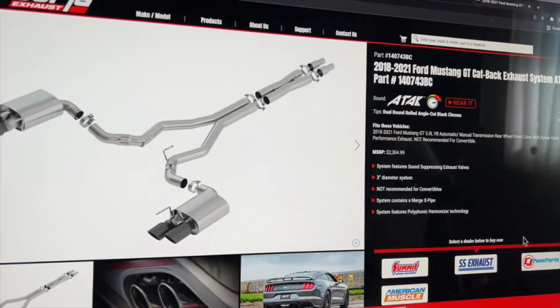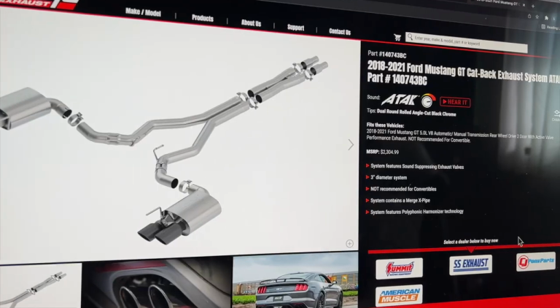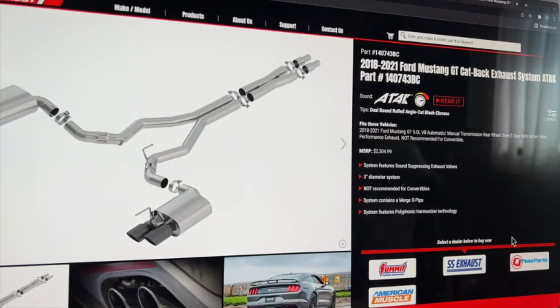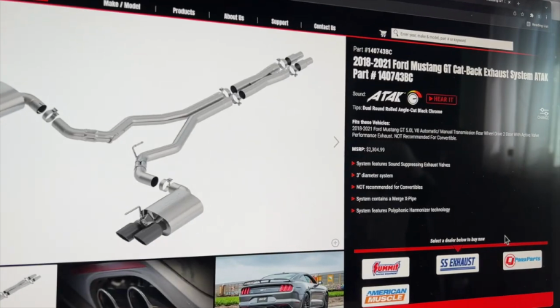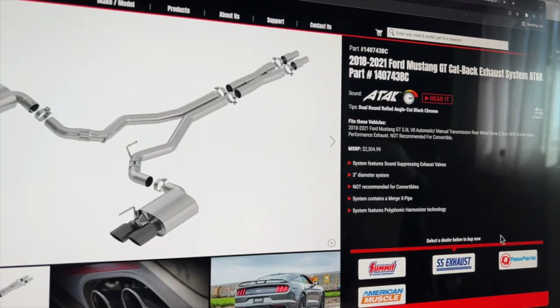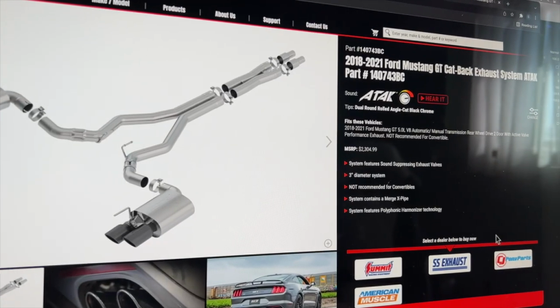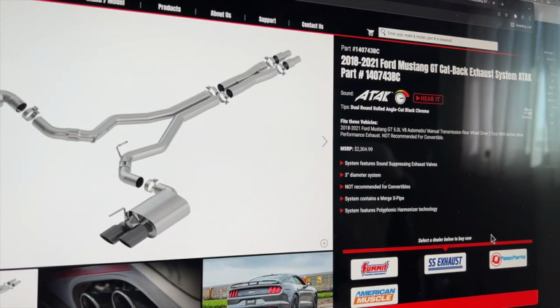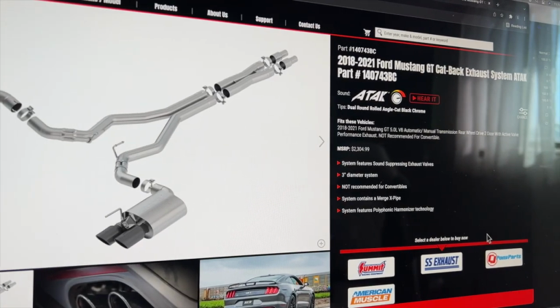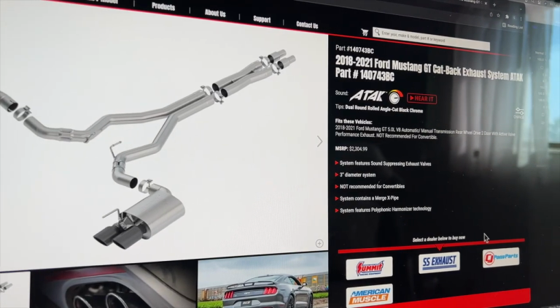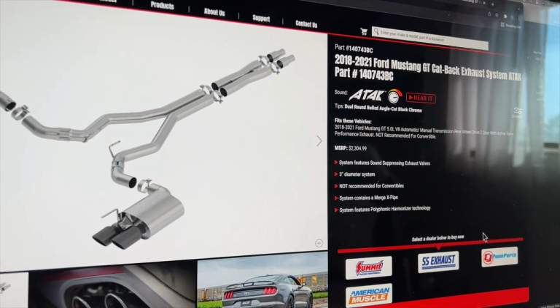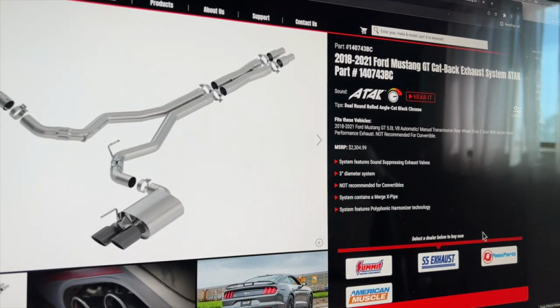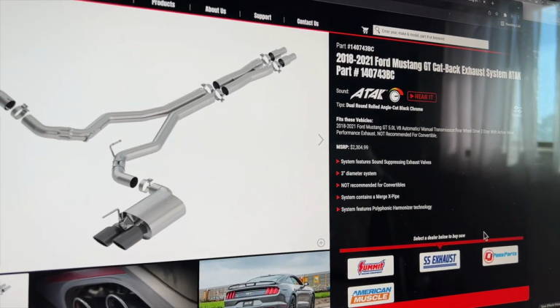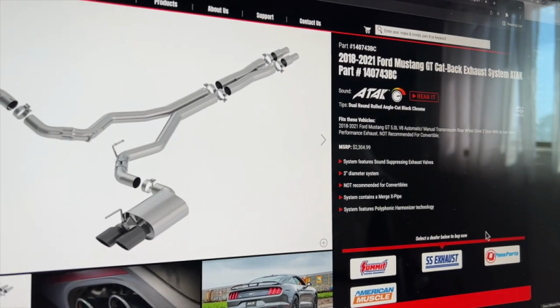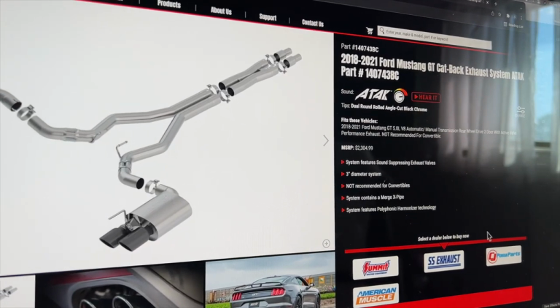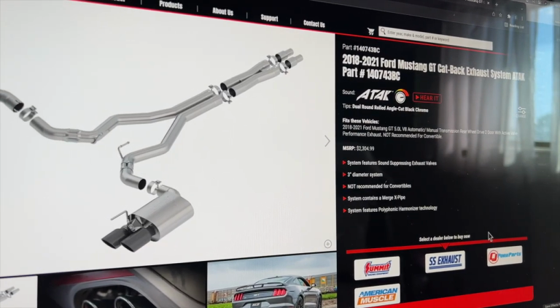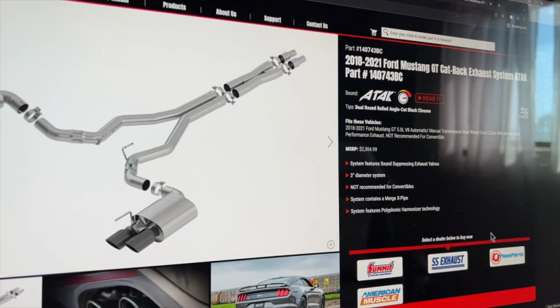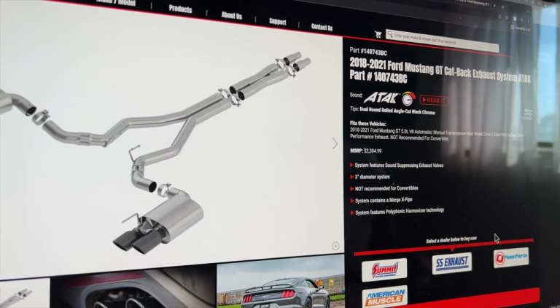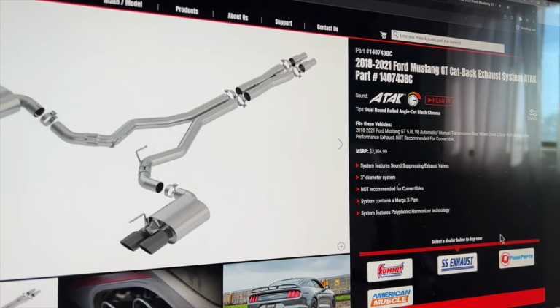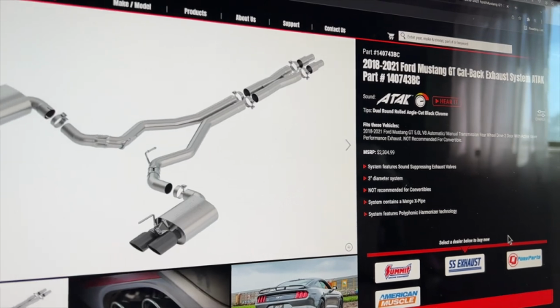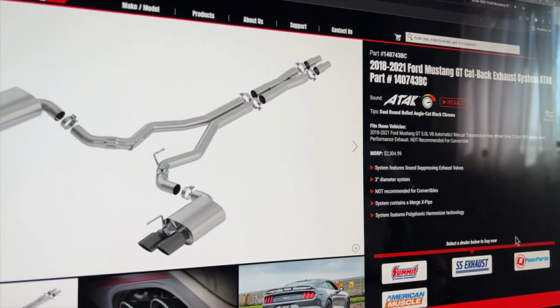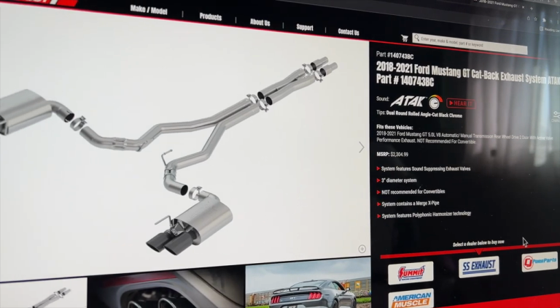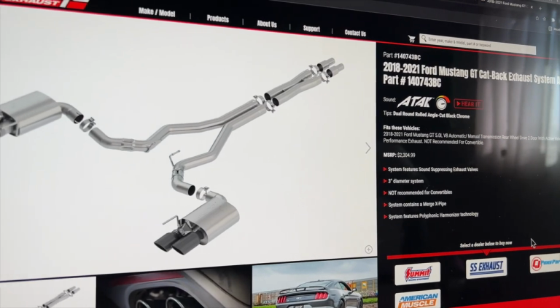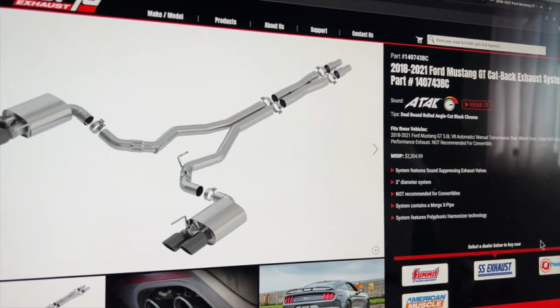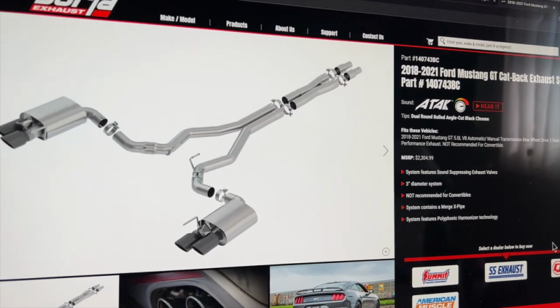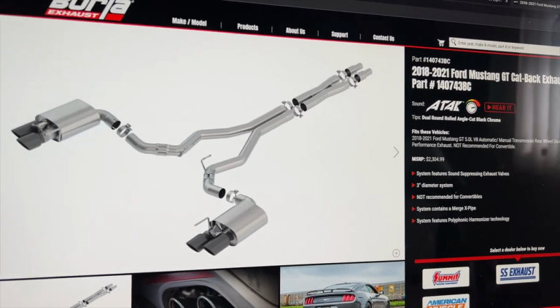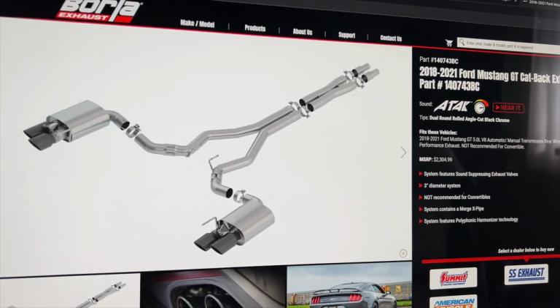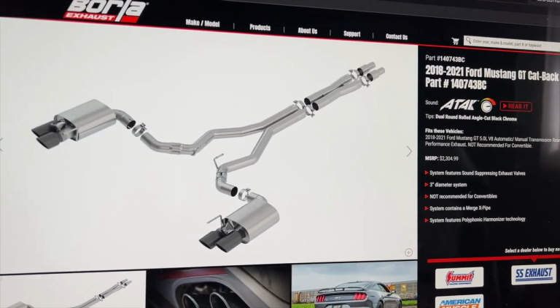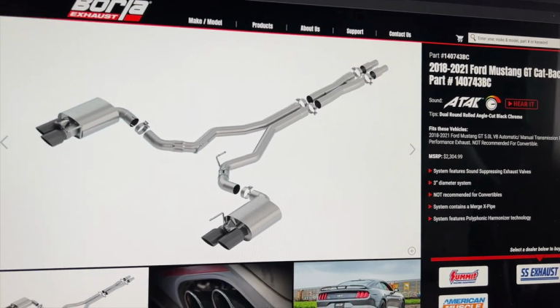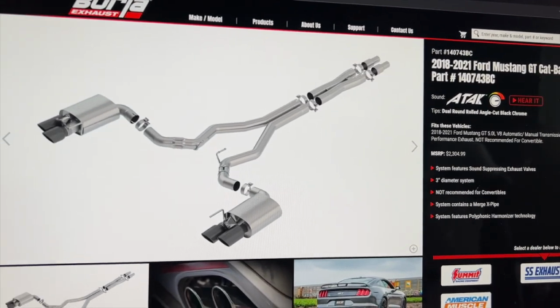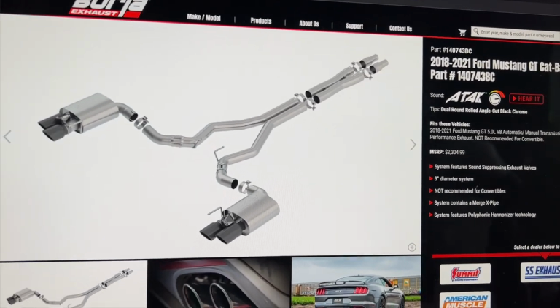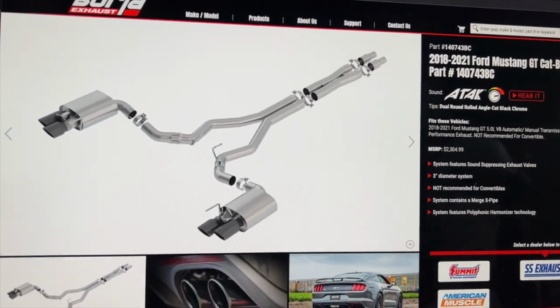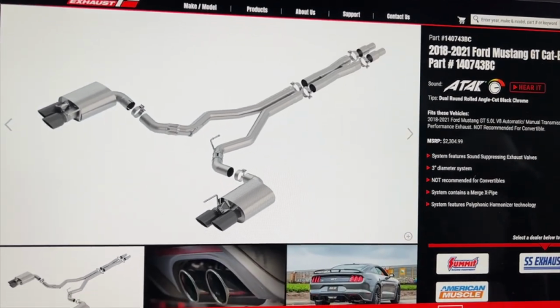Last but not least, we're gonna be going with the Borla Attack Cat-Back Exhaust System.